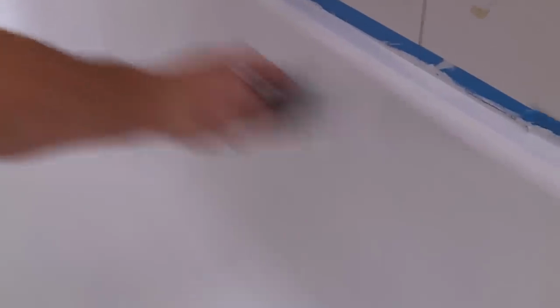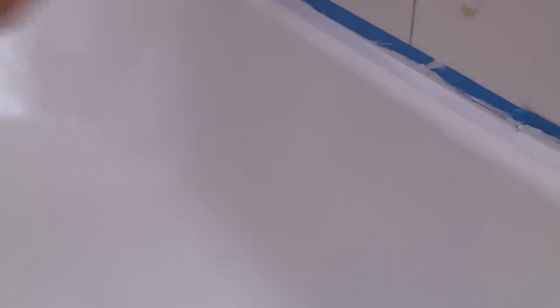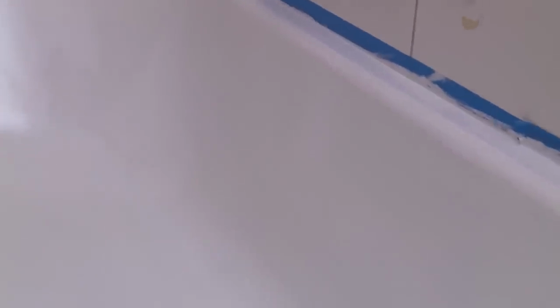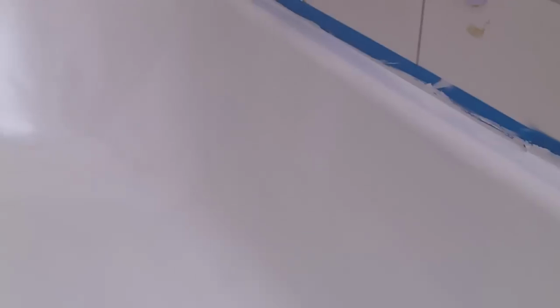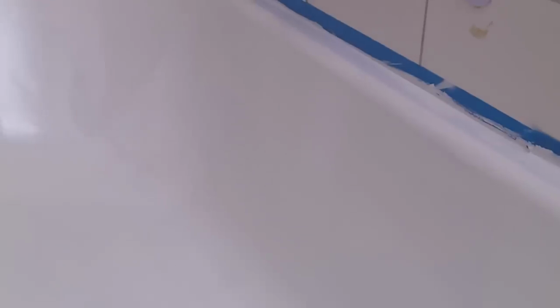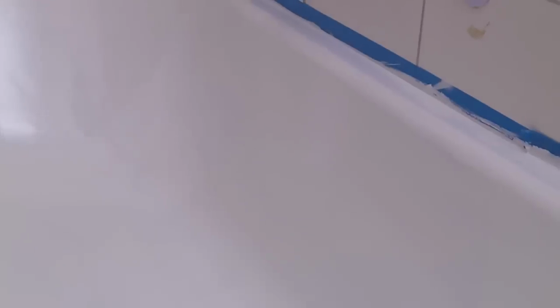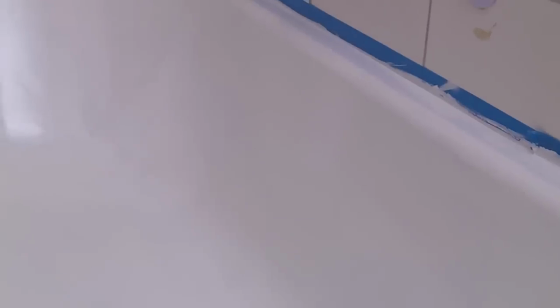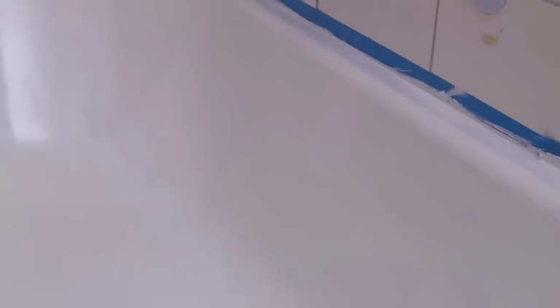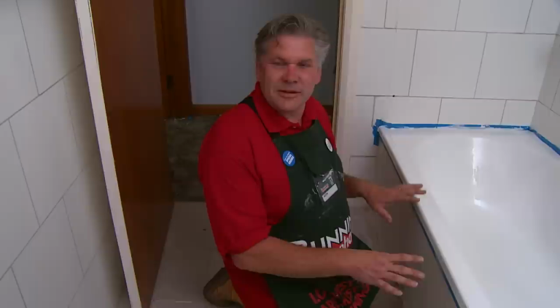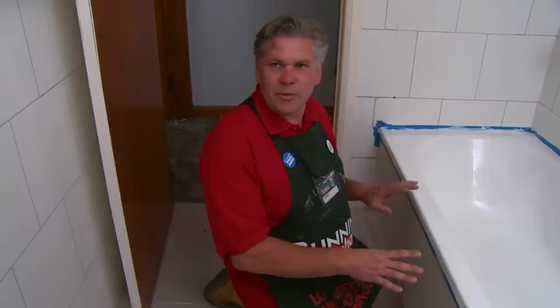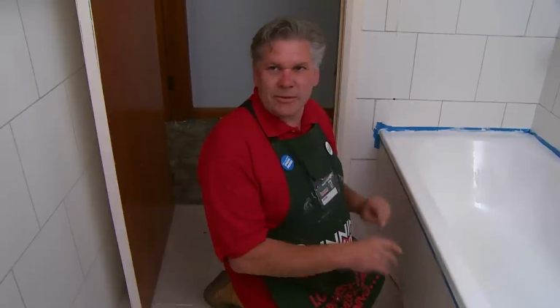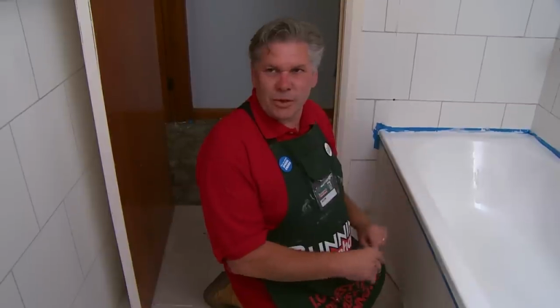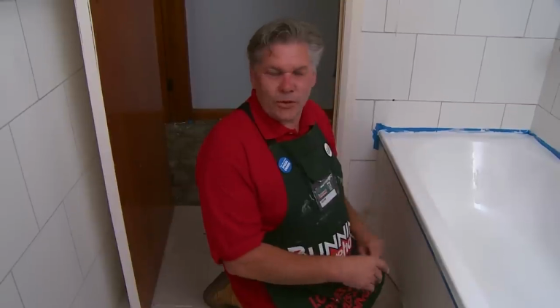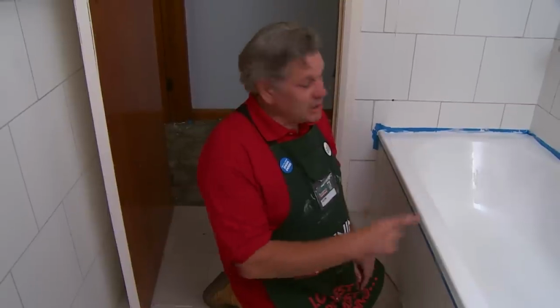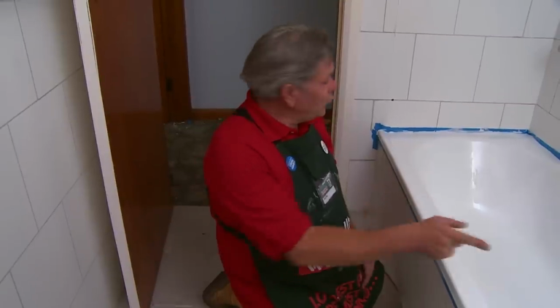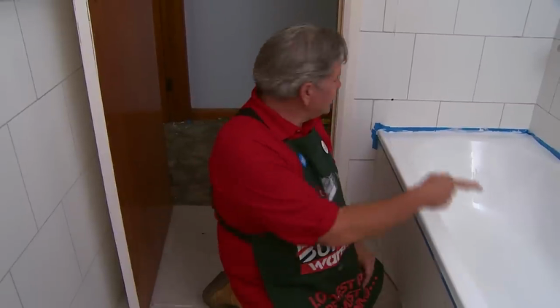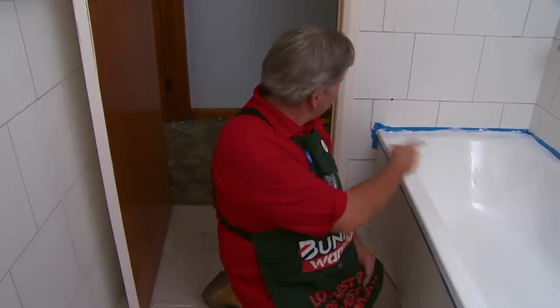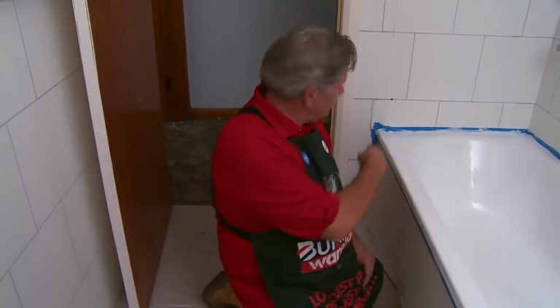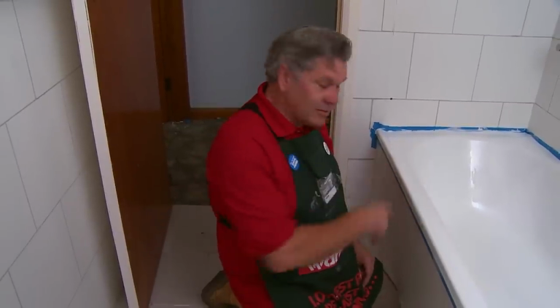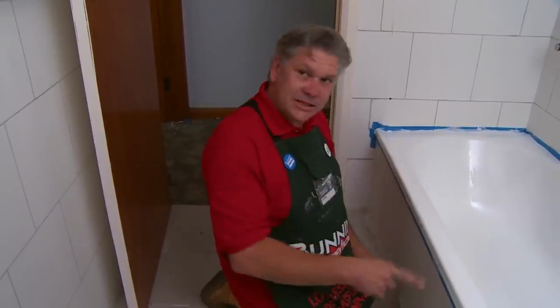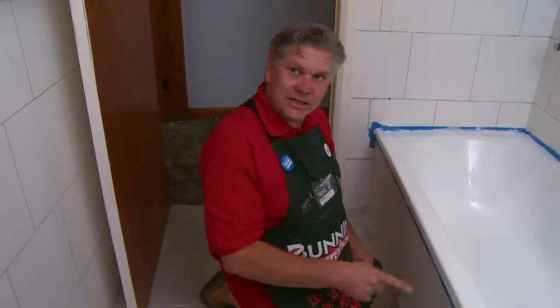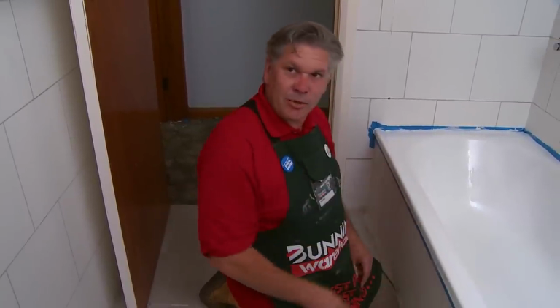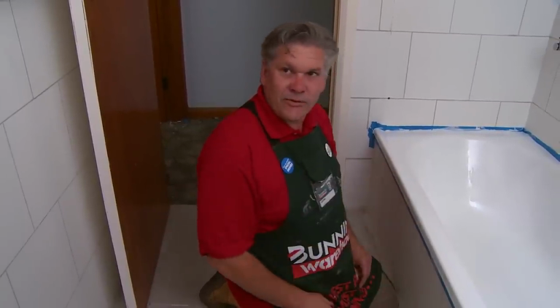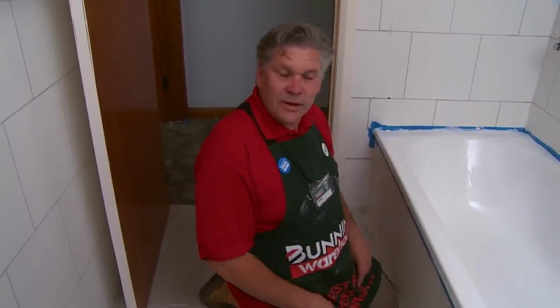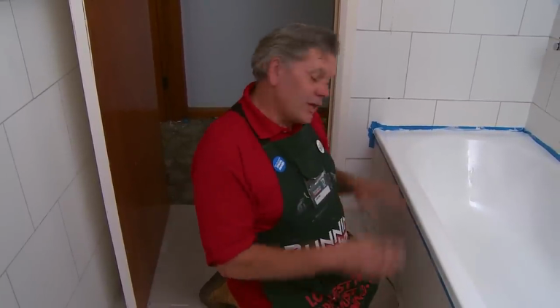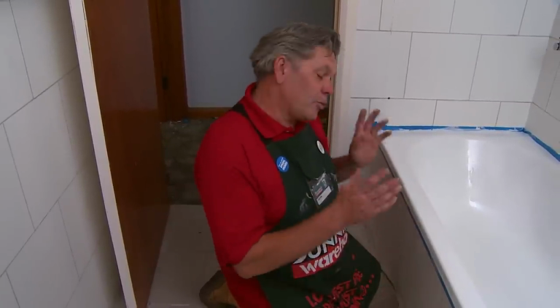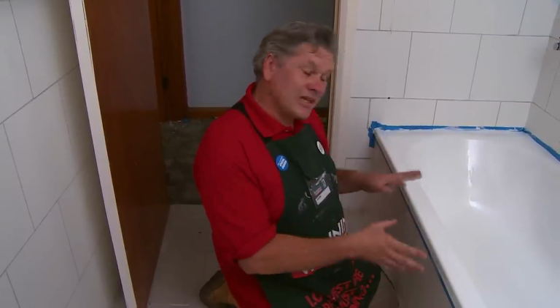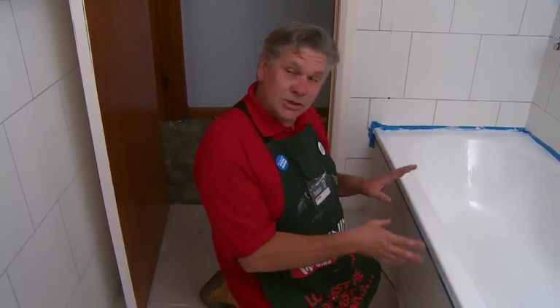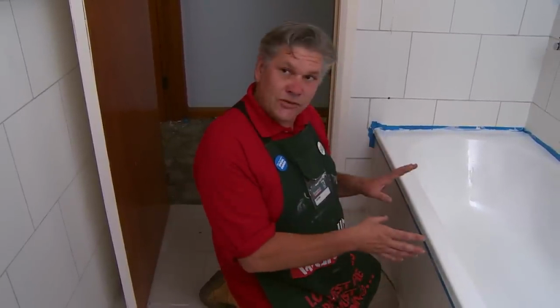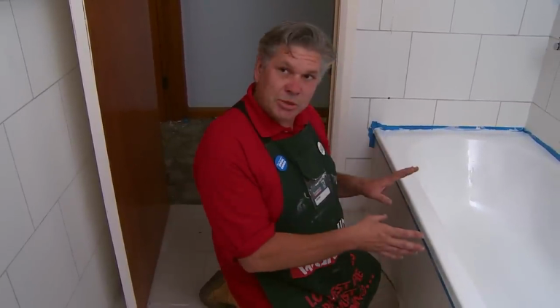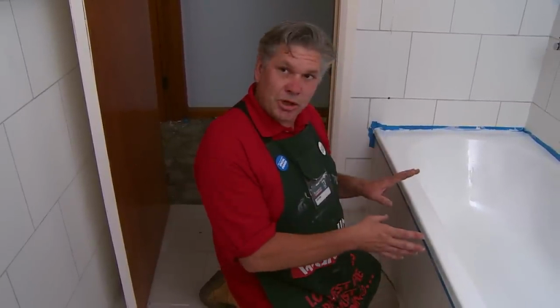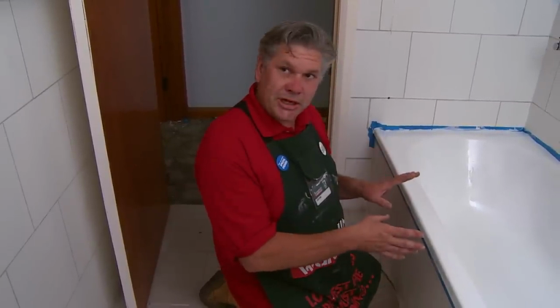Now that we have finished our second coat, leave a minimum of 24 hours before we take the masking tape off. And for best results for this project, this bath needs to fully cure for five days before using it.